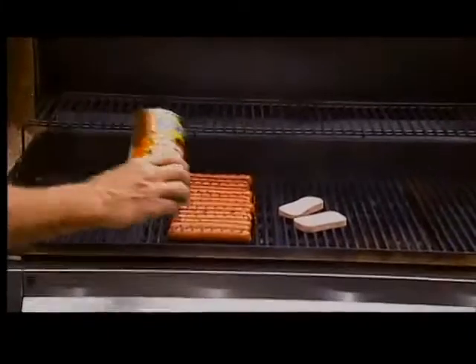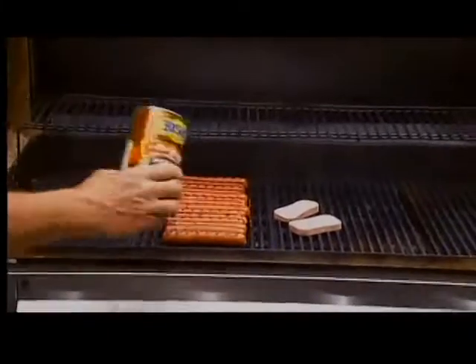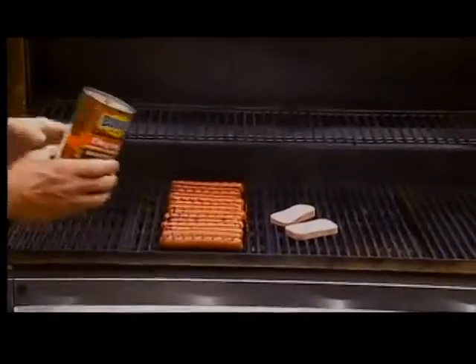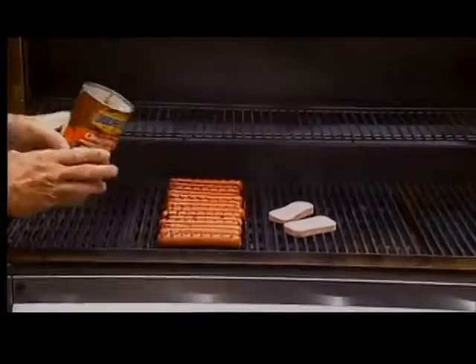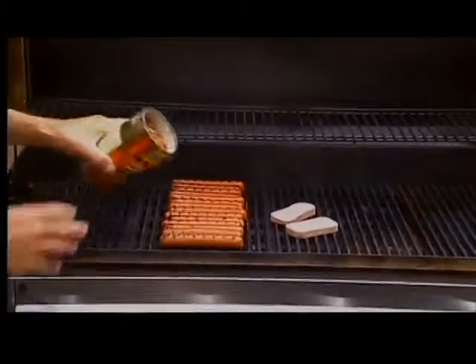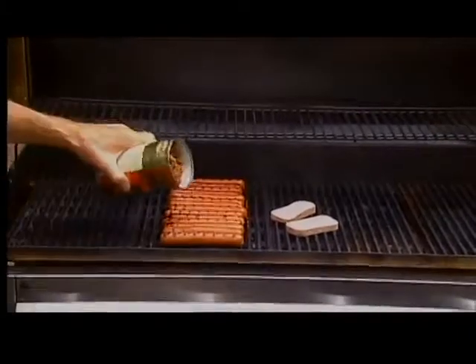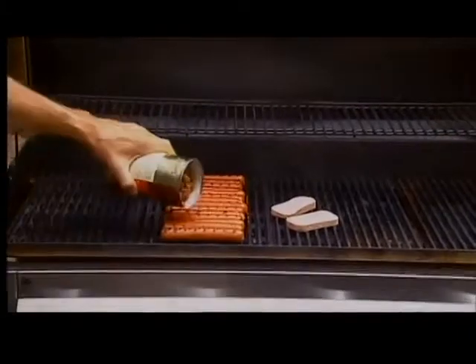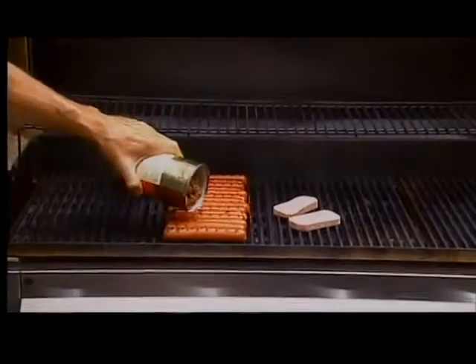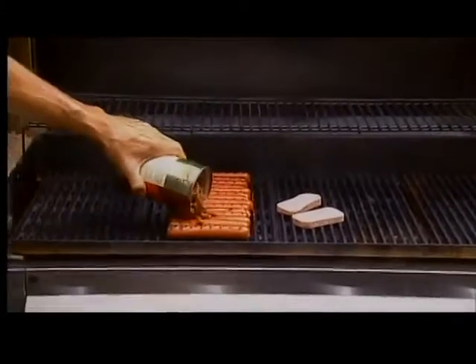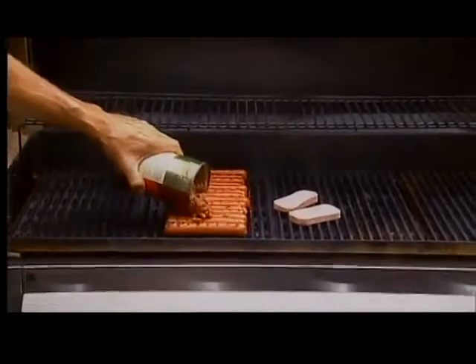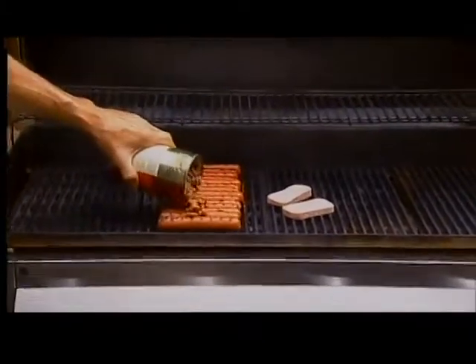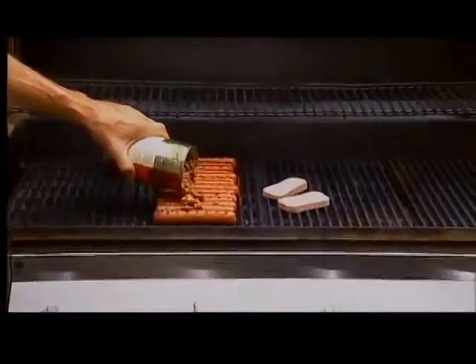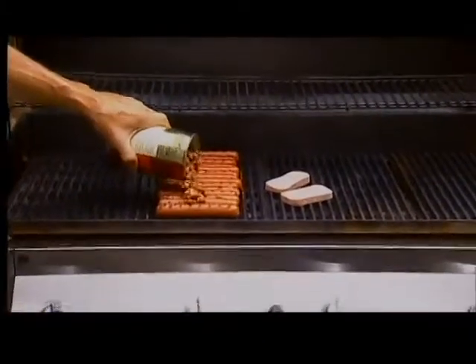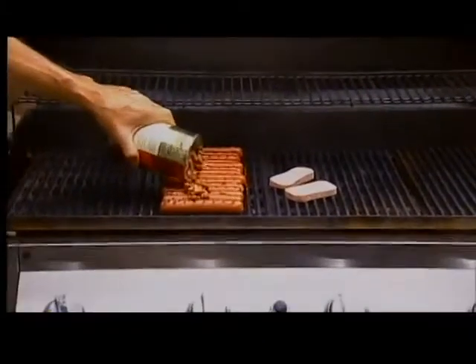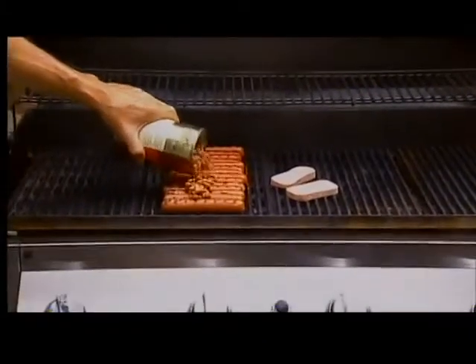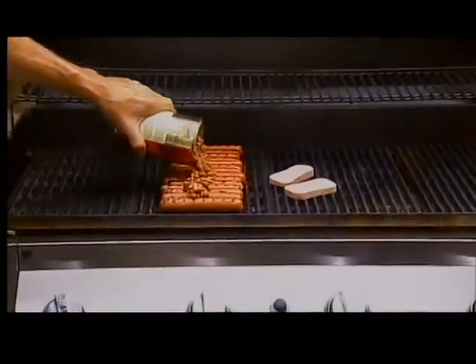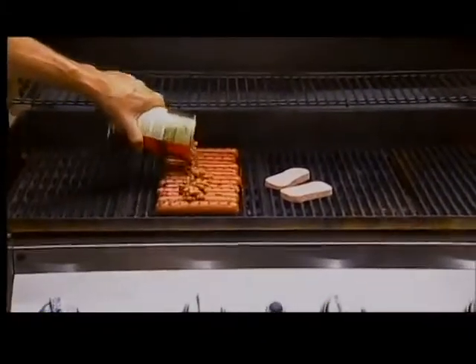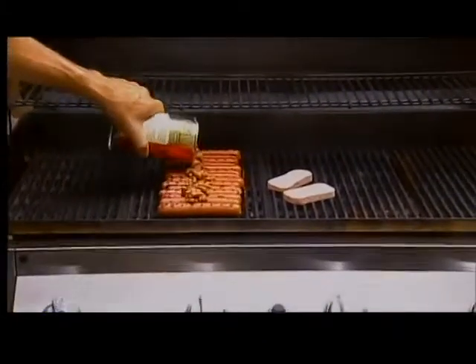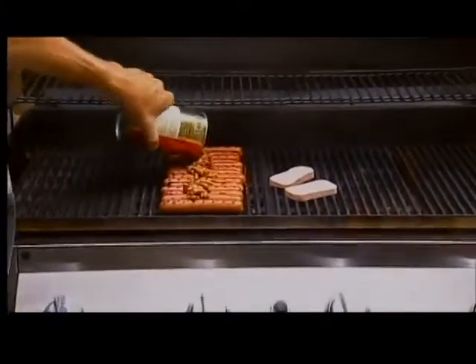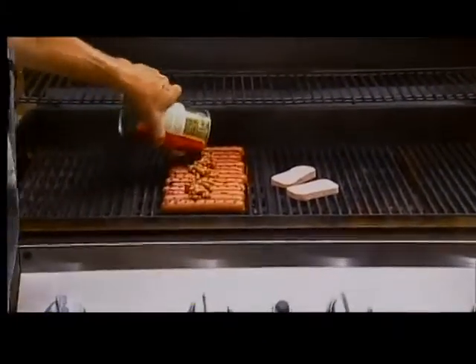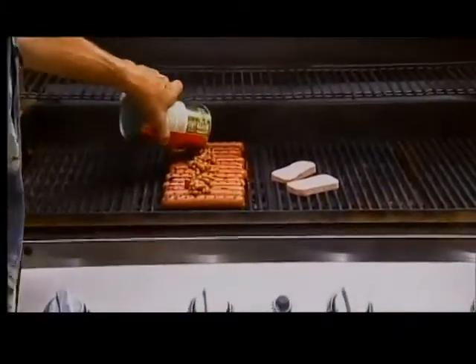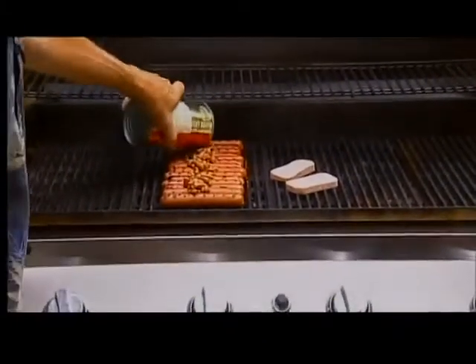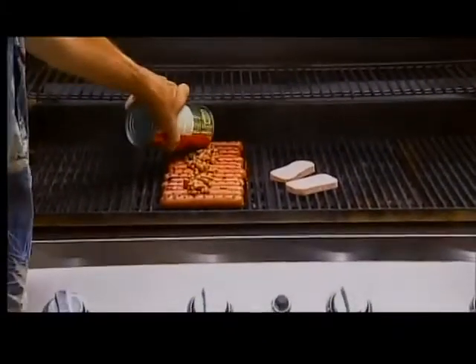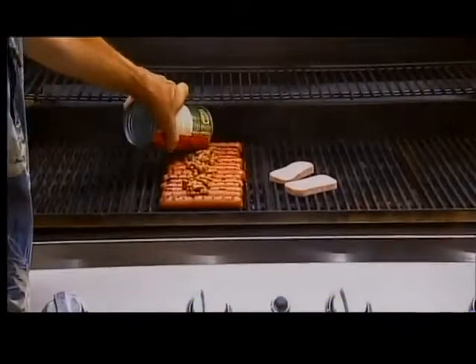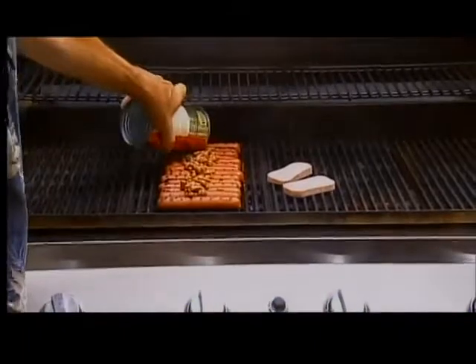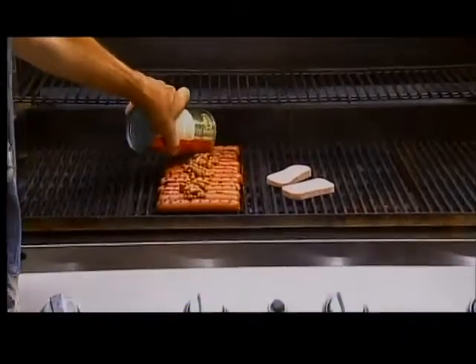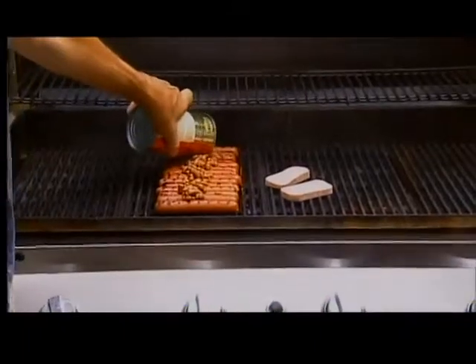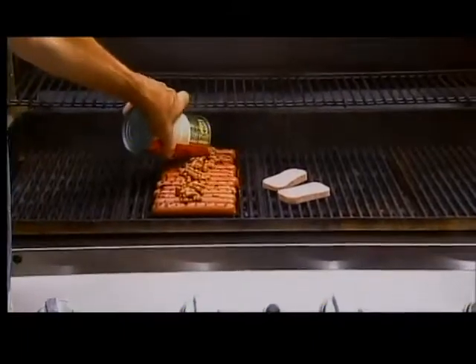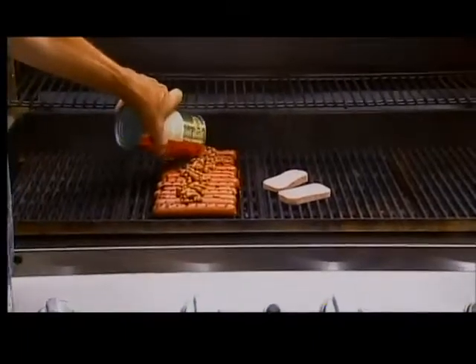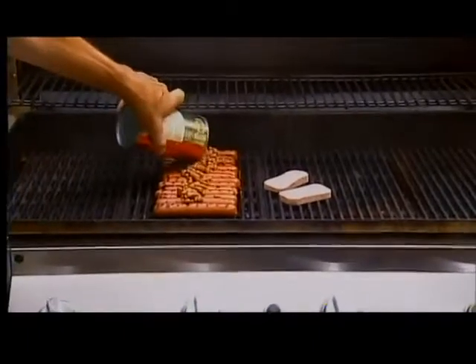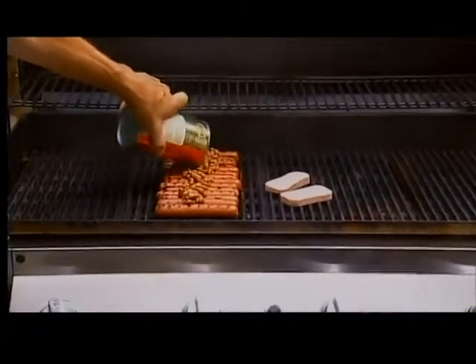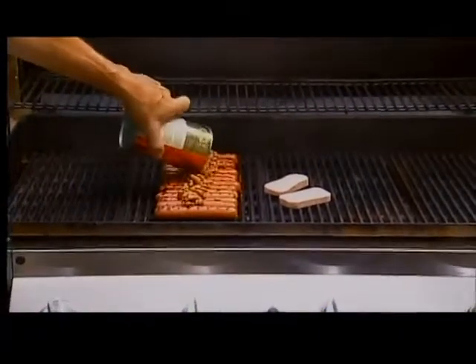So we're going to take — I browned up the hot dogs. I've never done this before, but it's got to work, so we're going to do beans and franks.